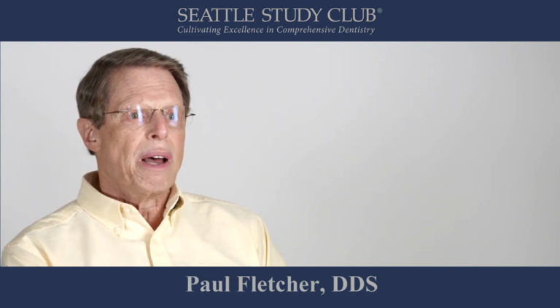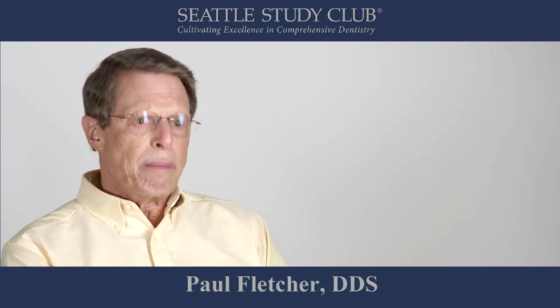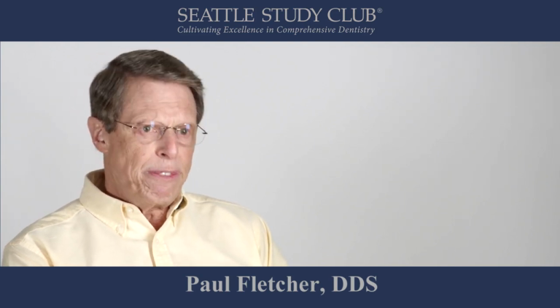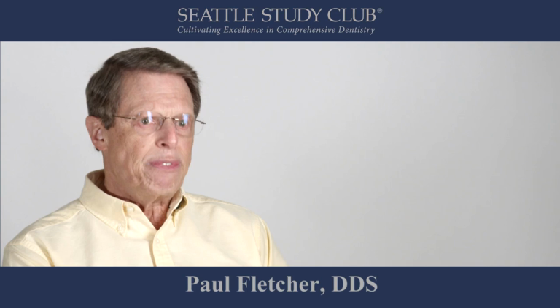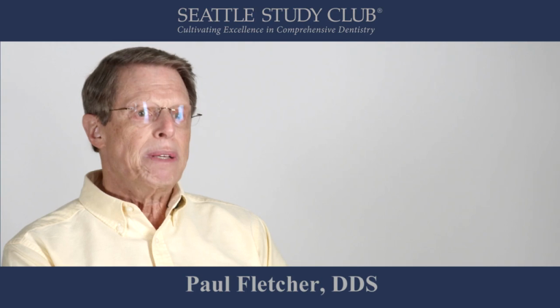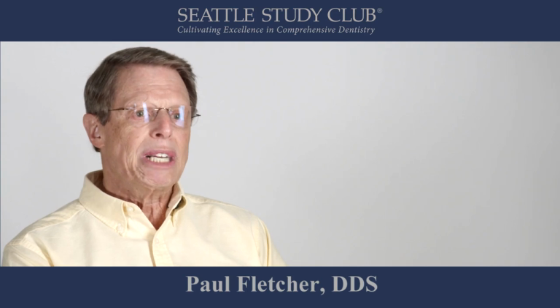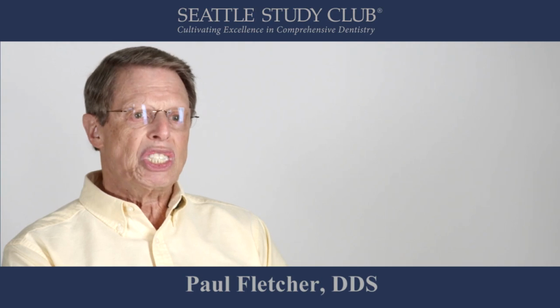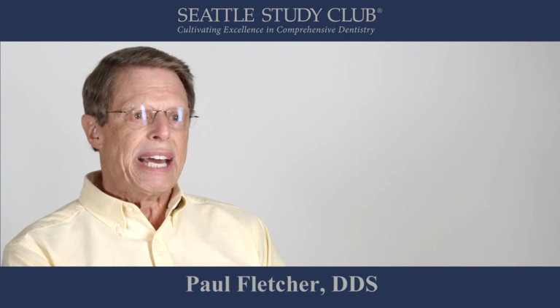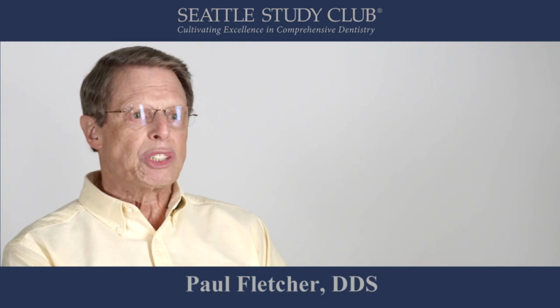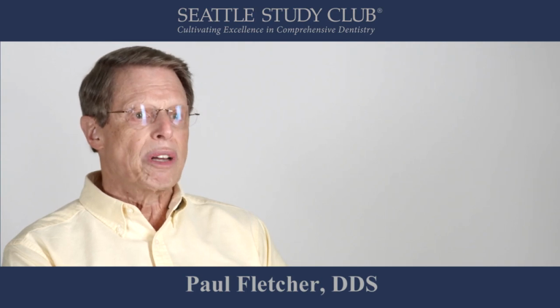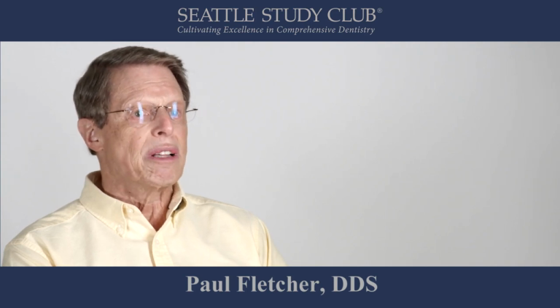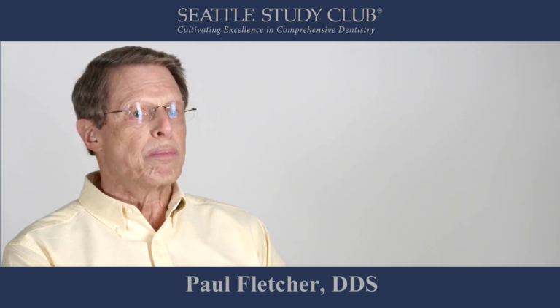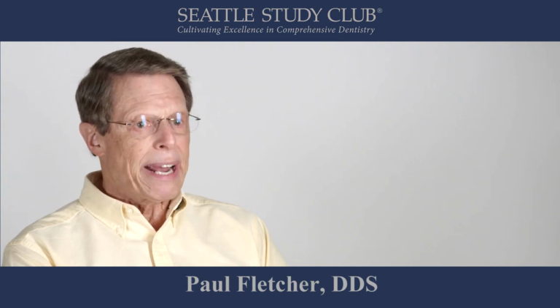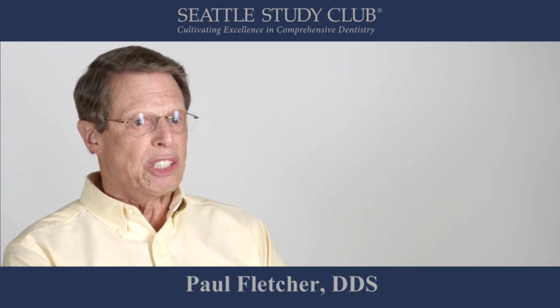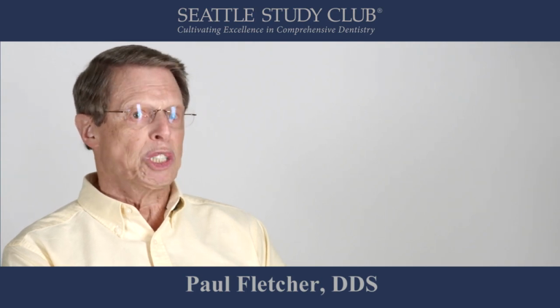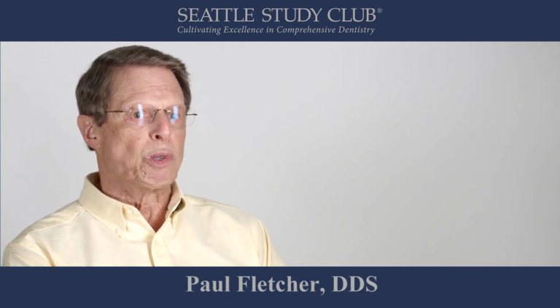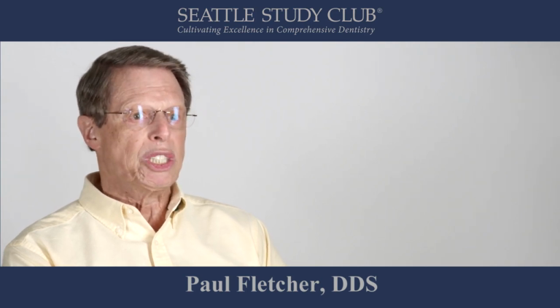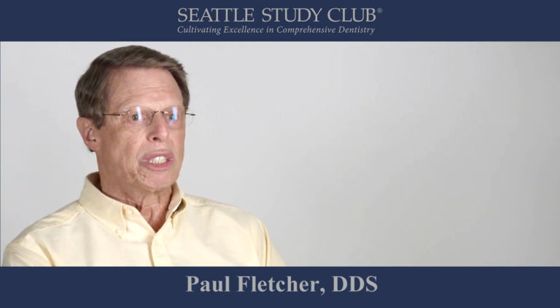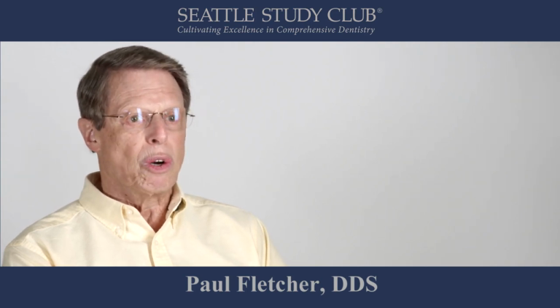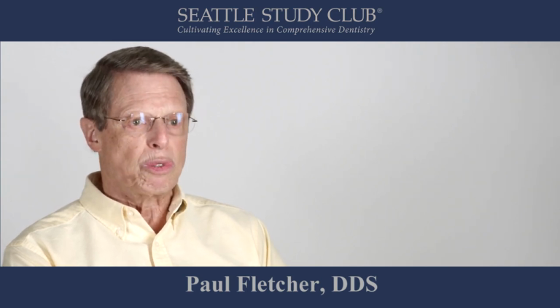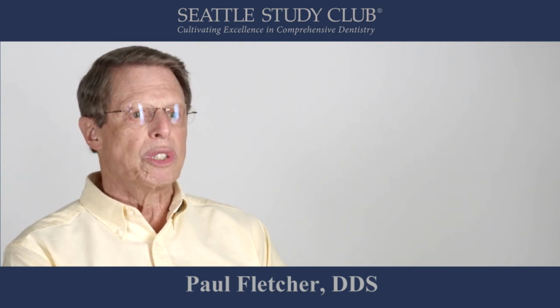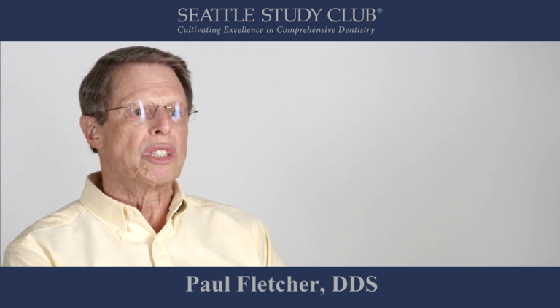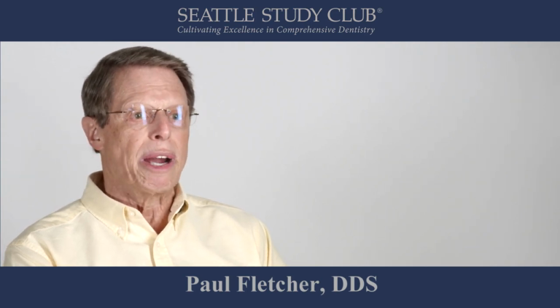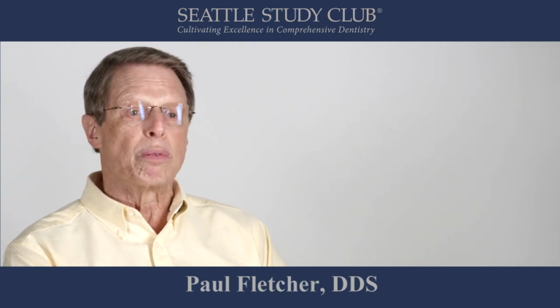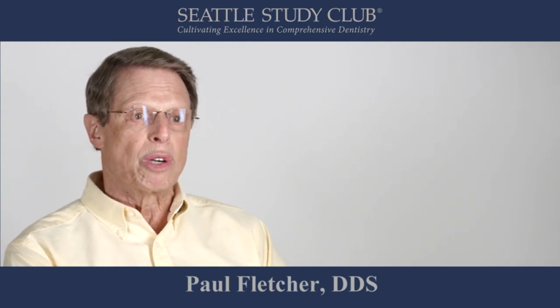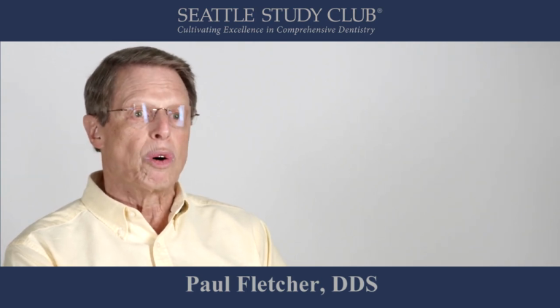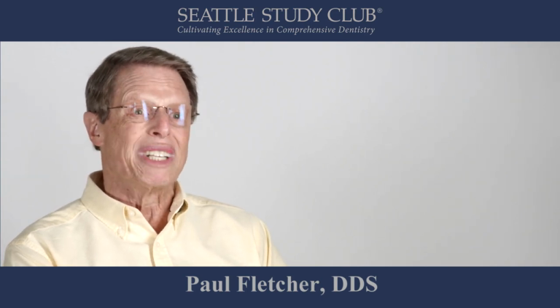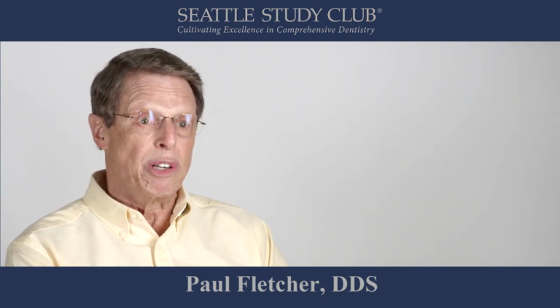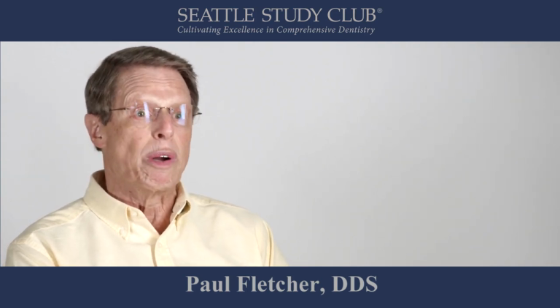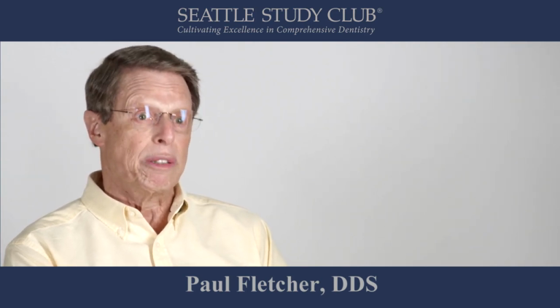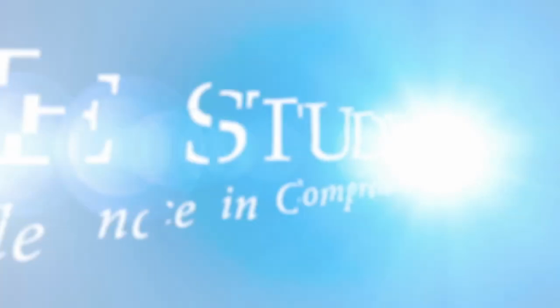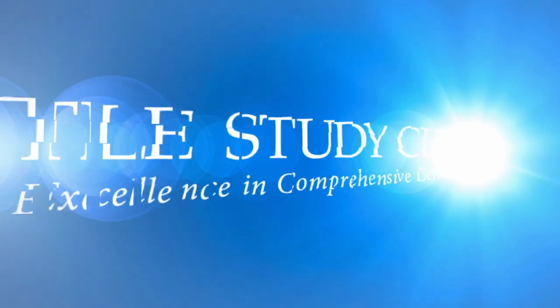My 15-minute Seattle Study Club practice inspiration goes through this entire protocol in even greater detail.